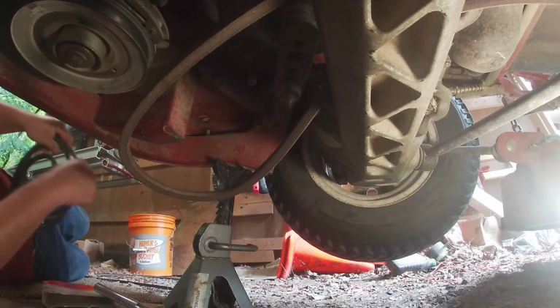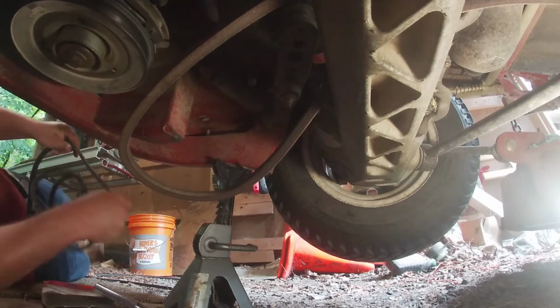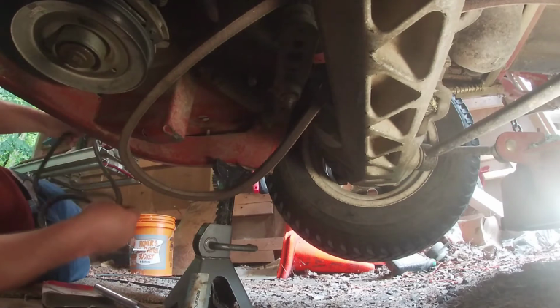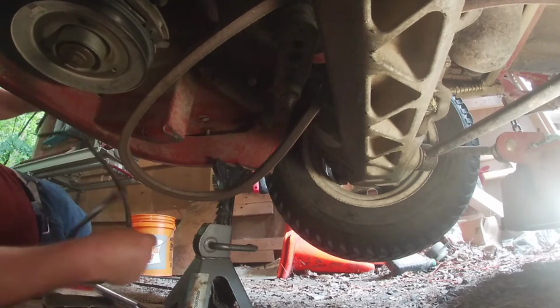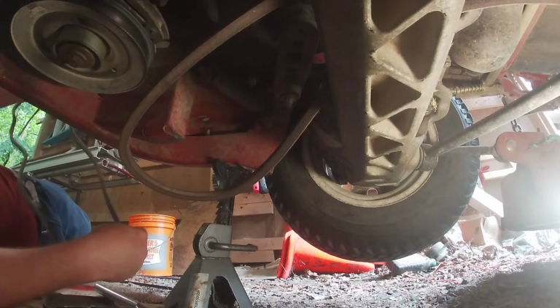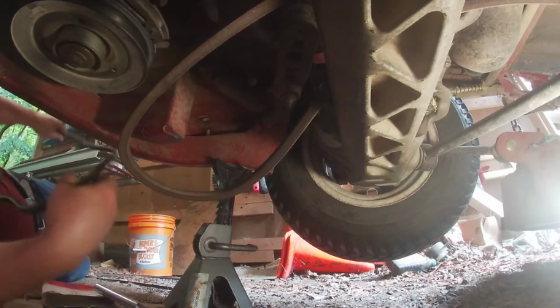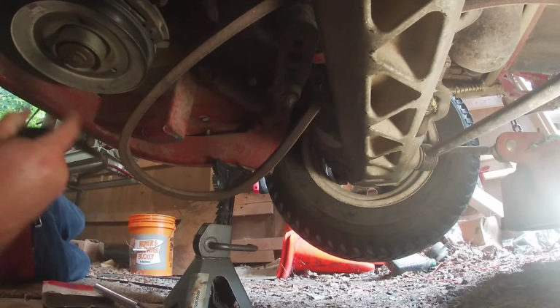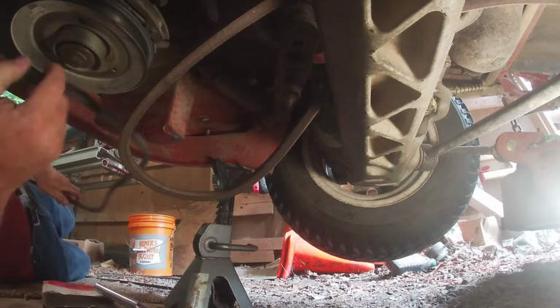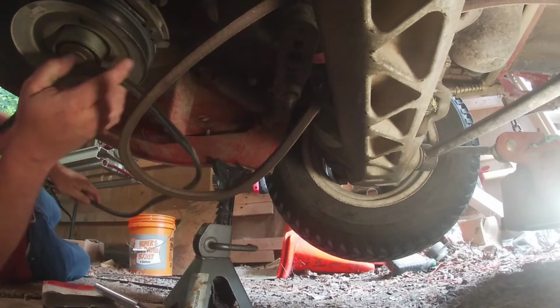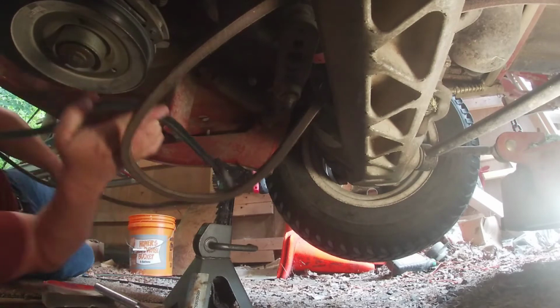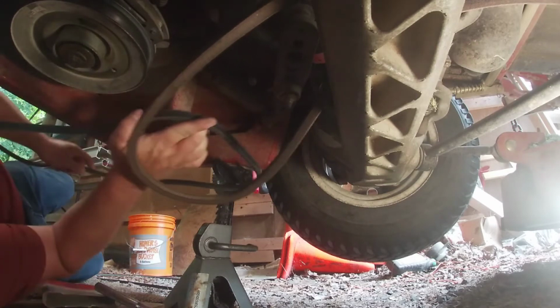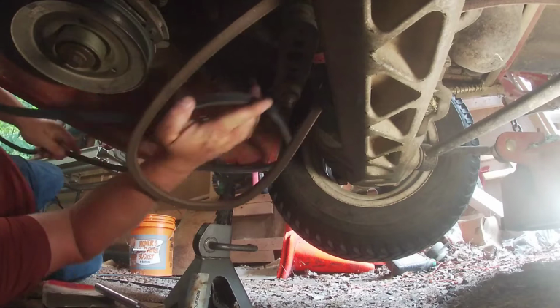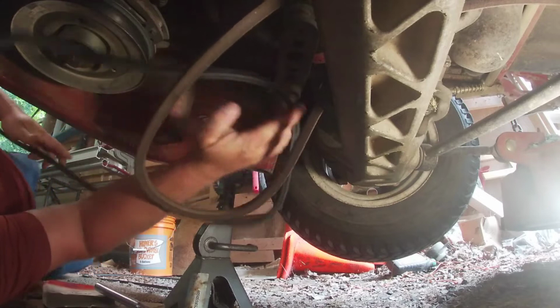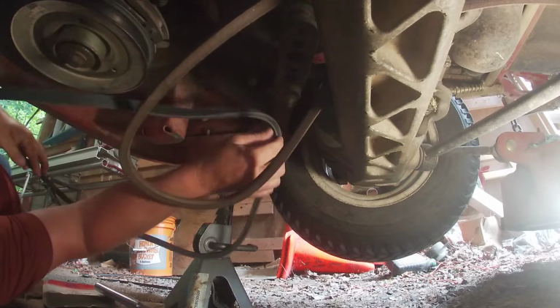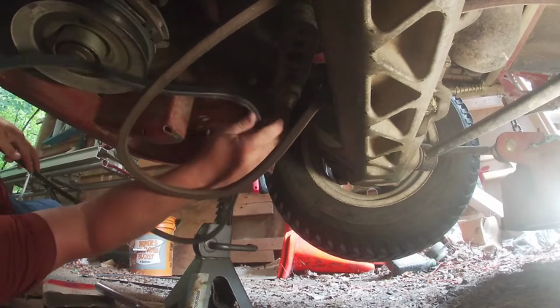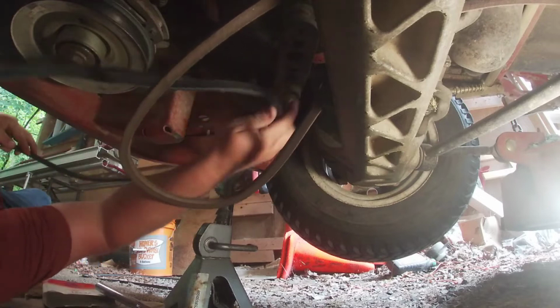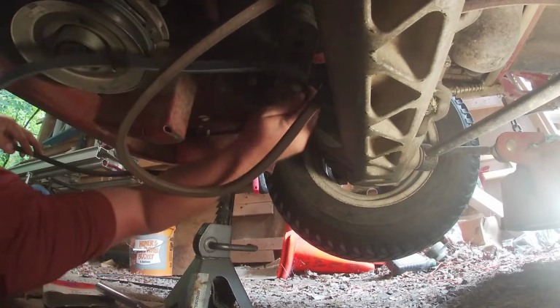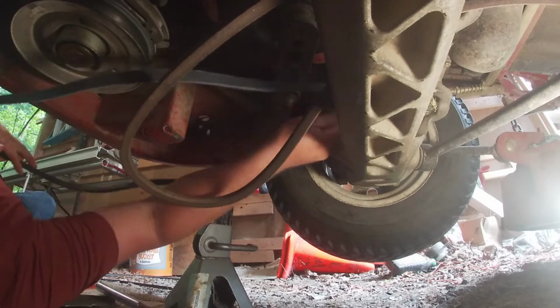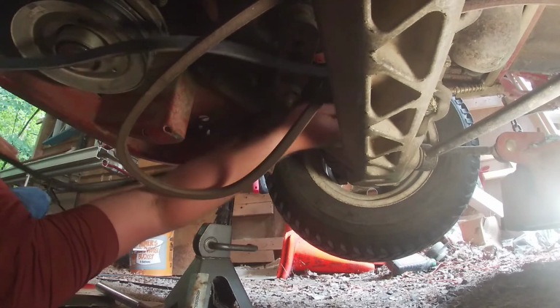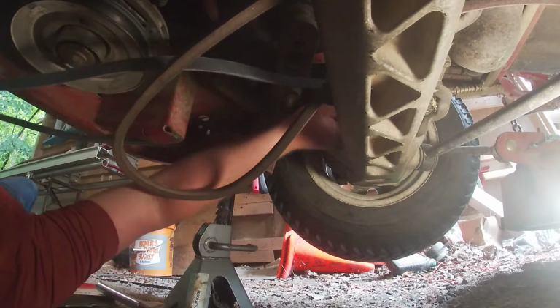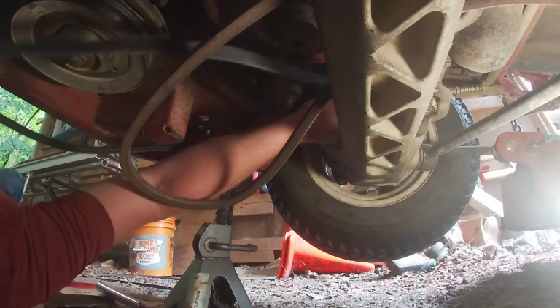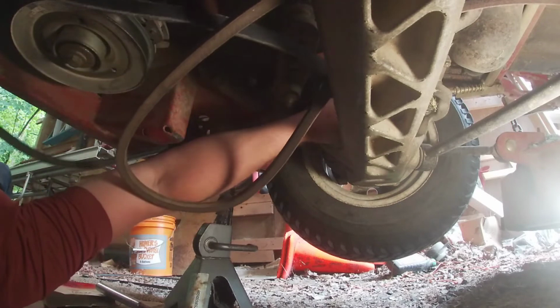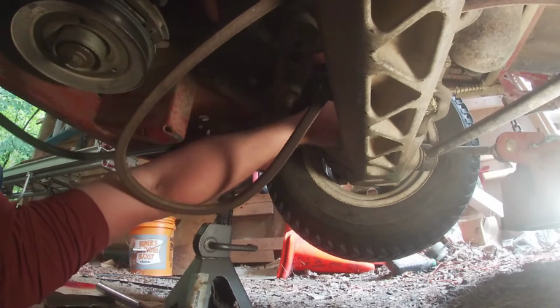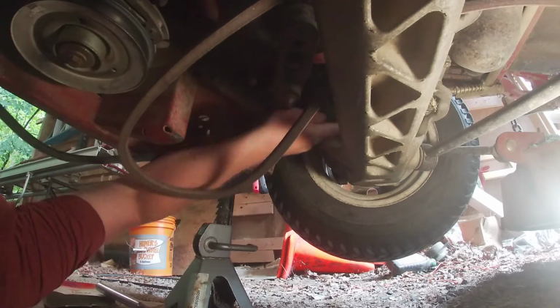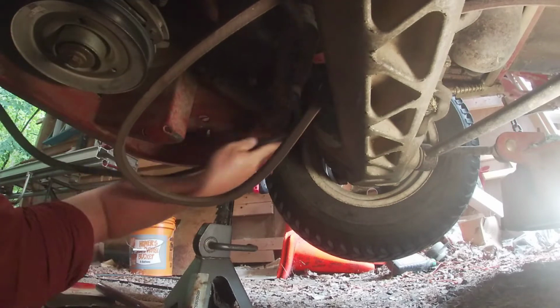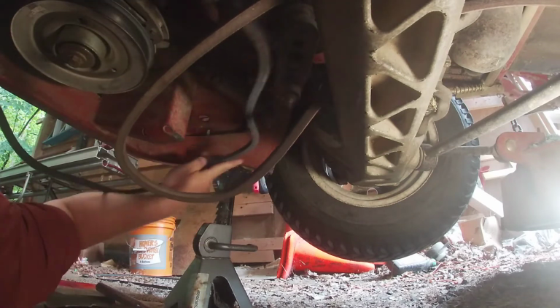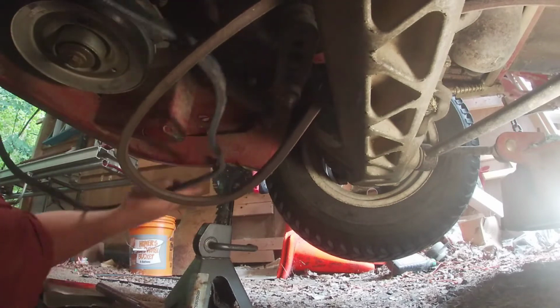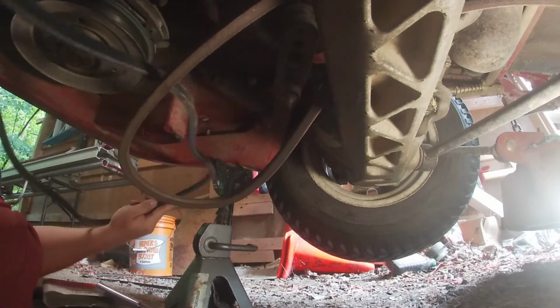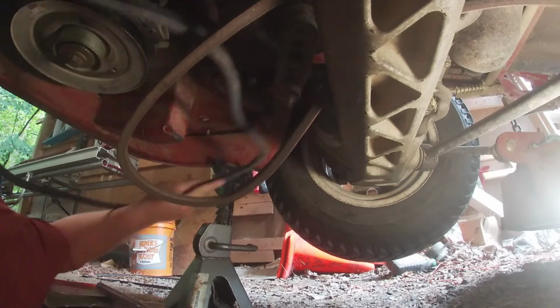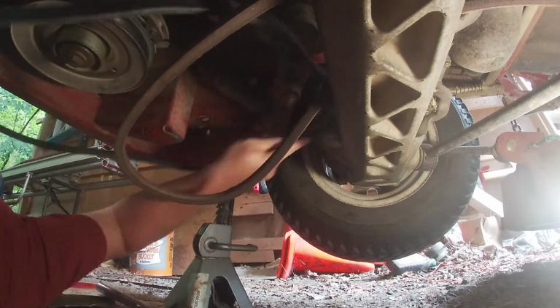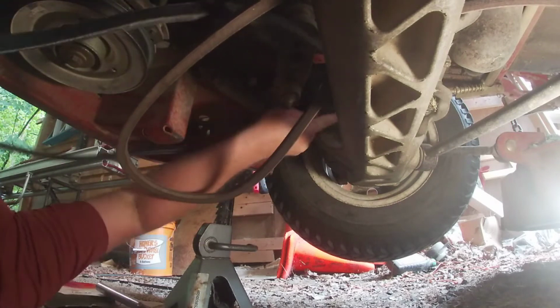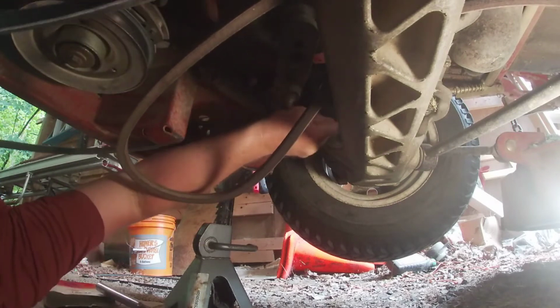Take your new belt and try to remember how you took the old one off.